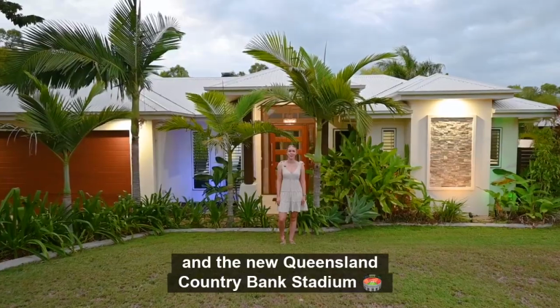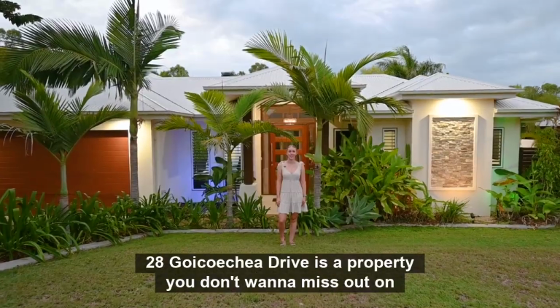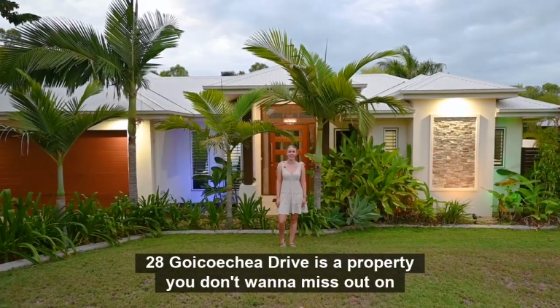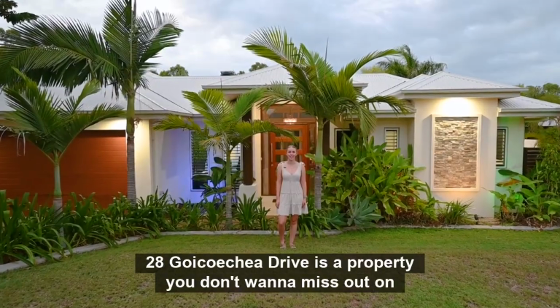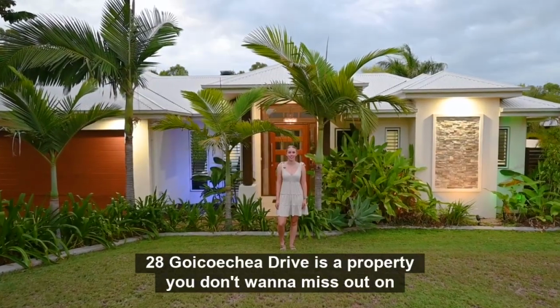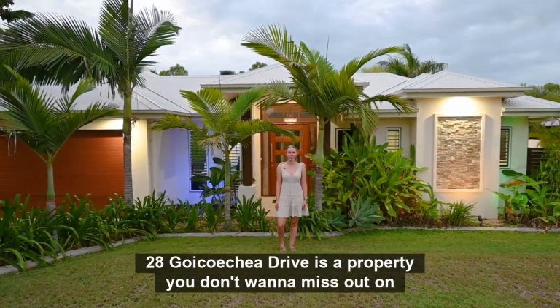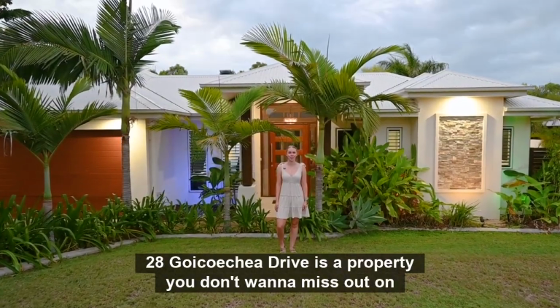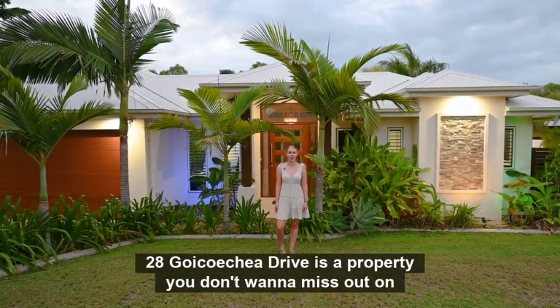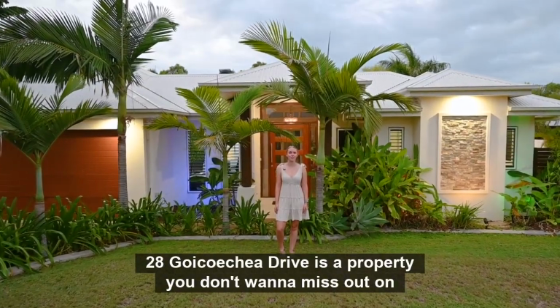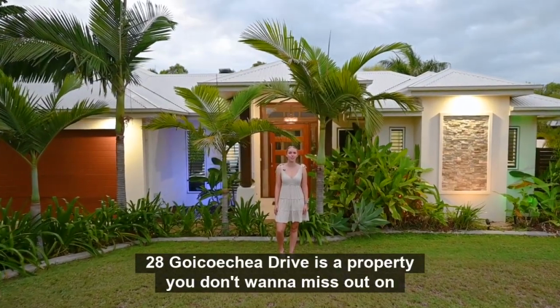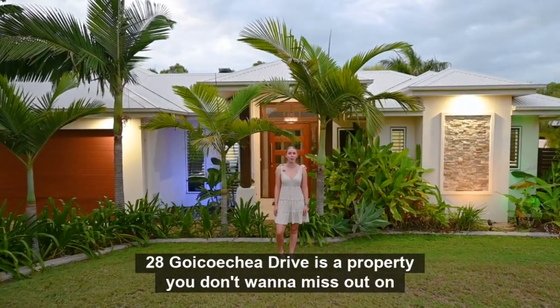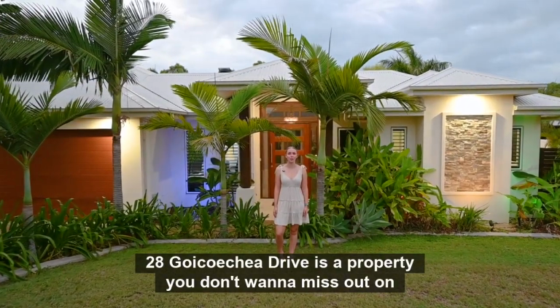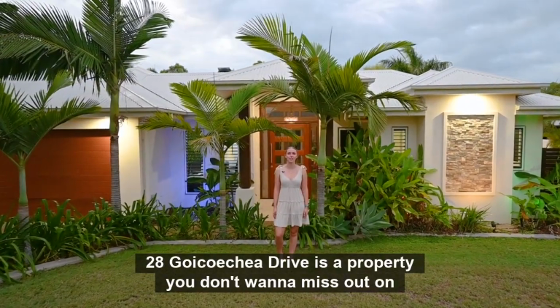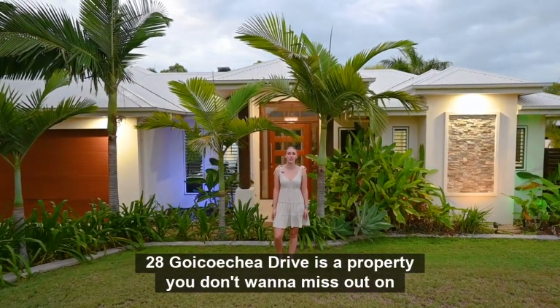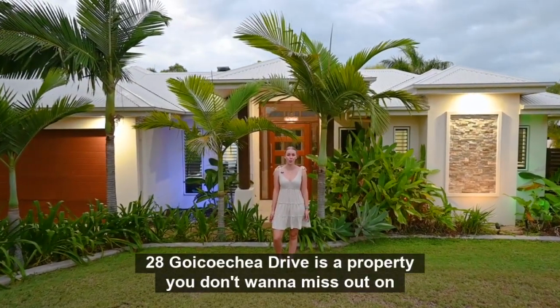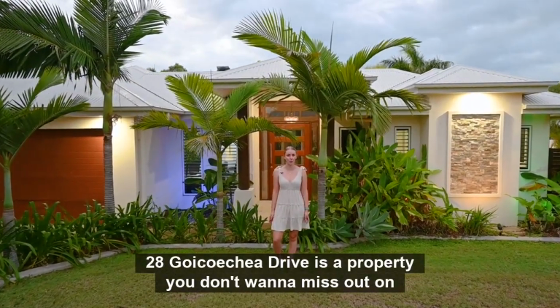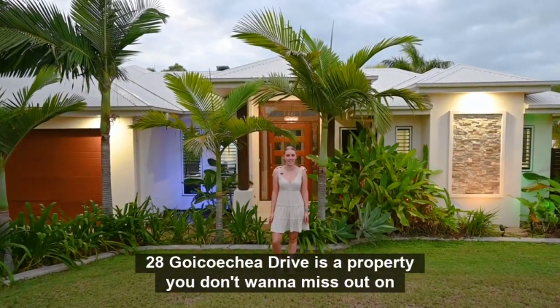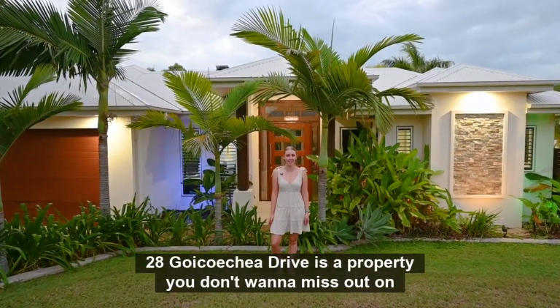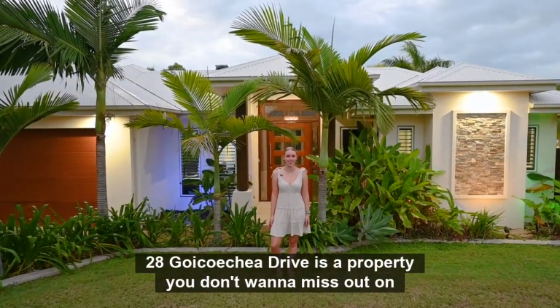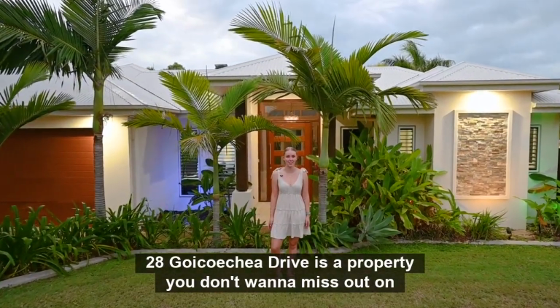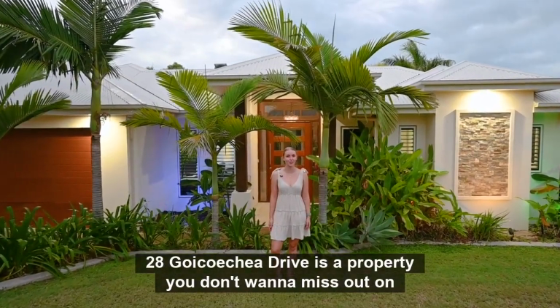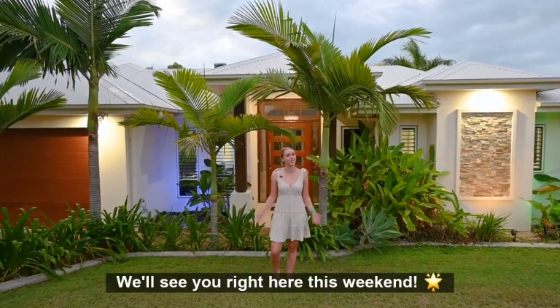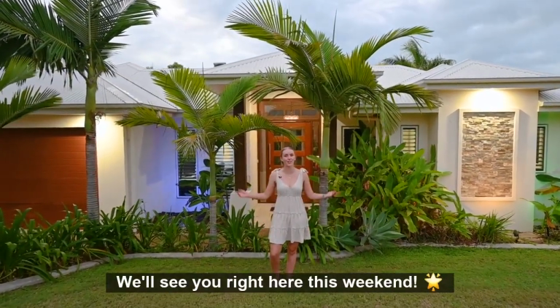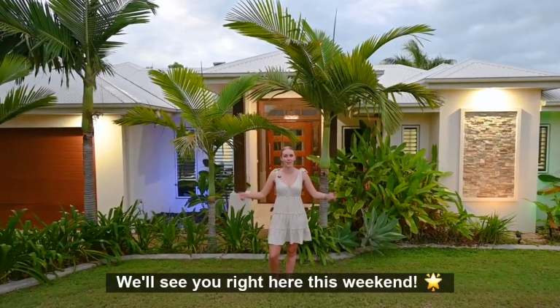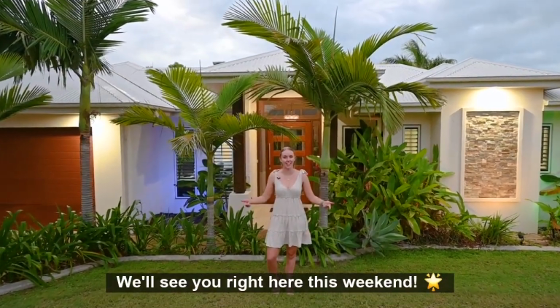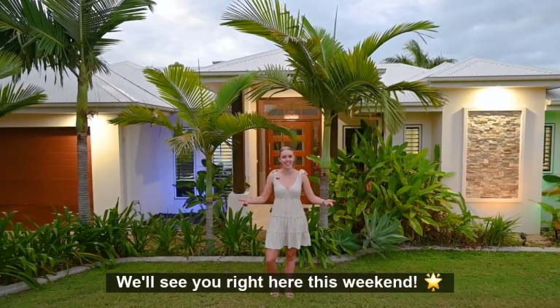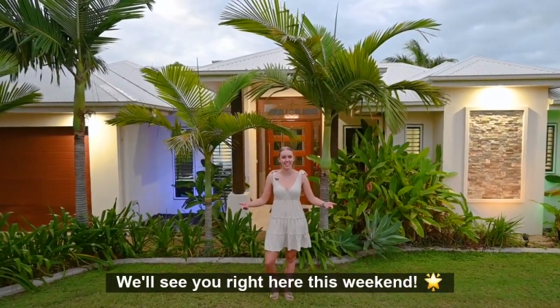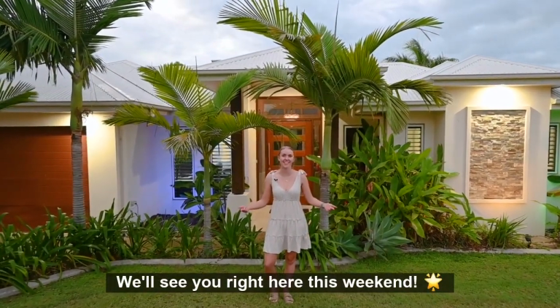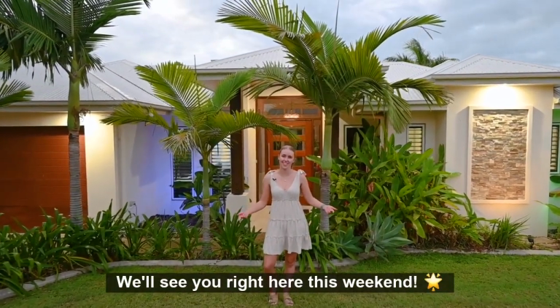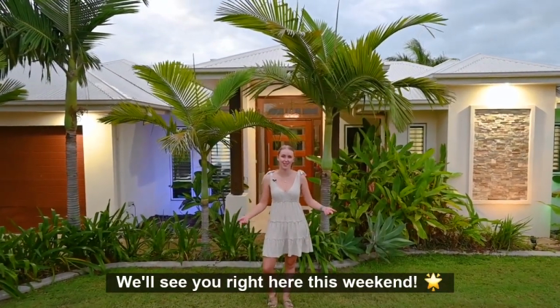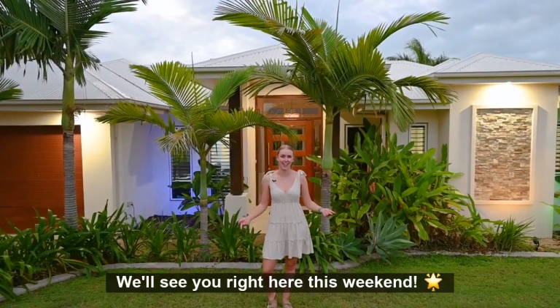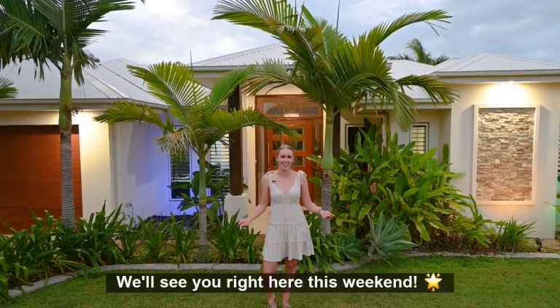28 Go Couture Drive is a property you don't want to miss out on. We'll see you right here this weekend.